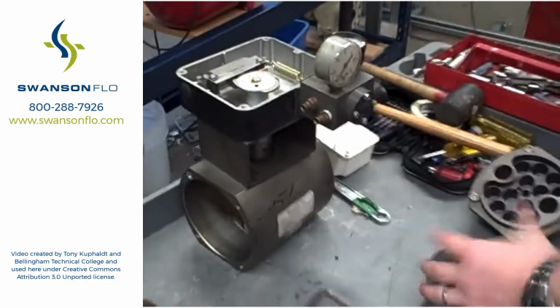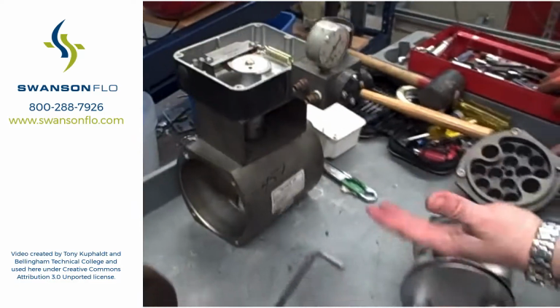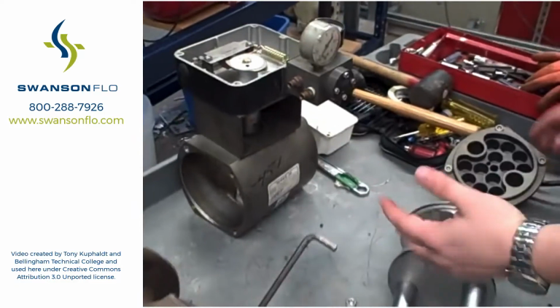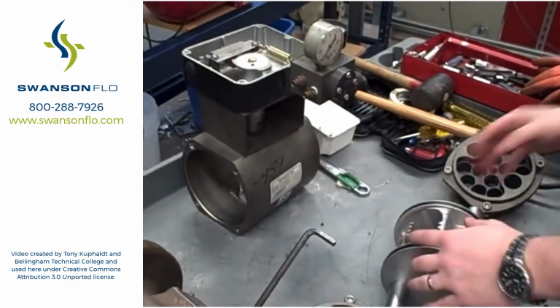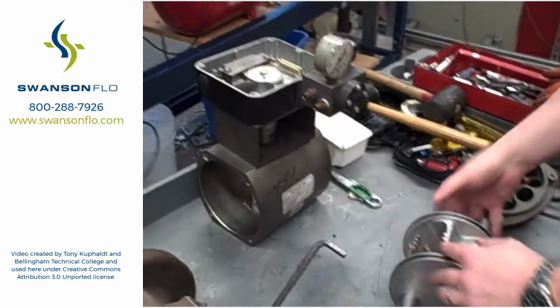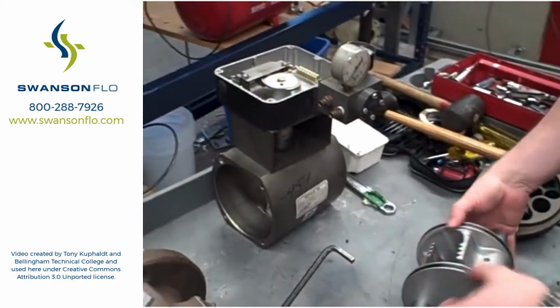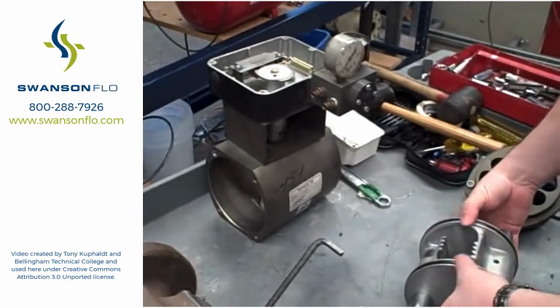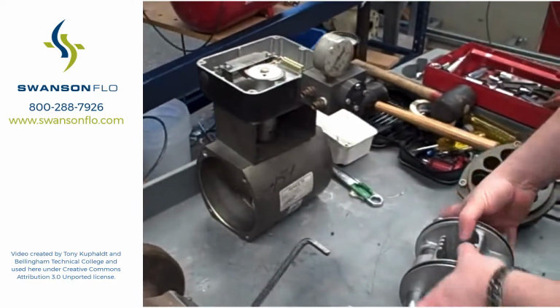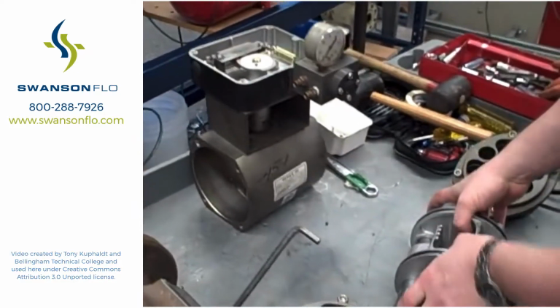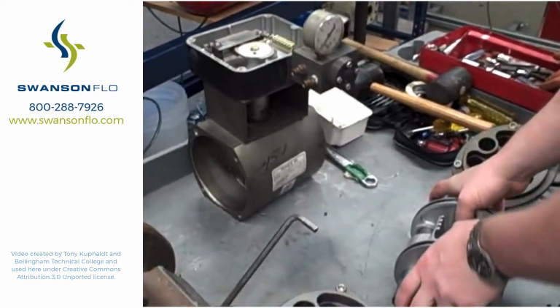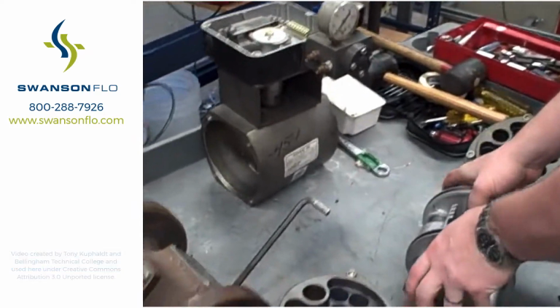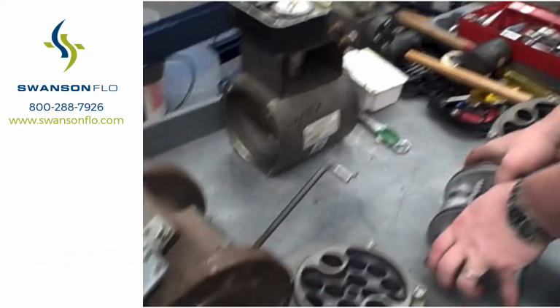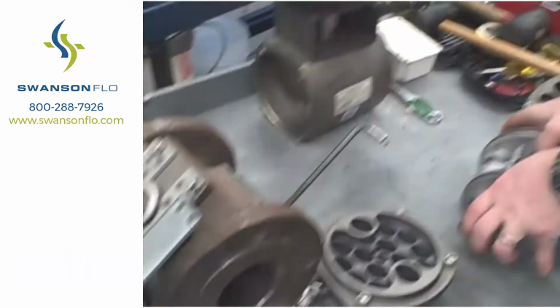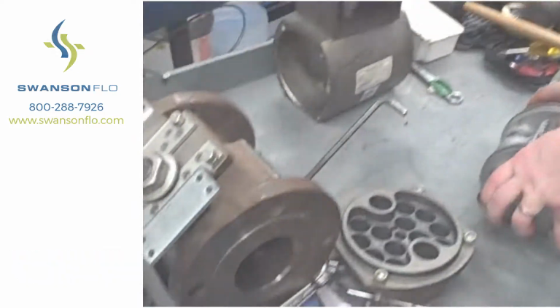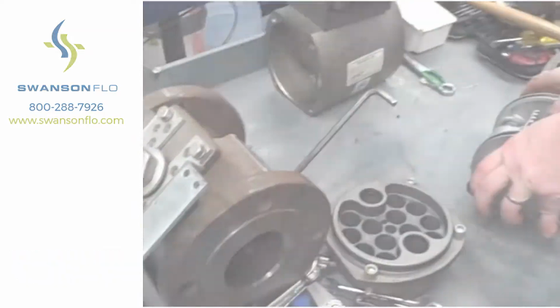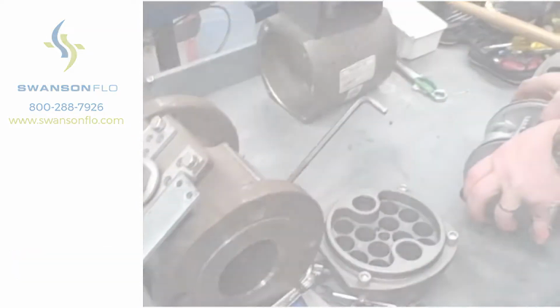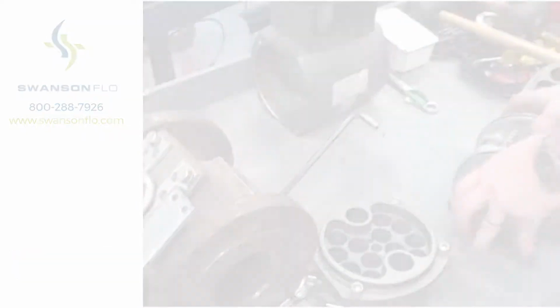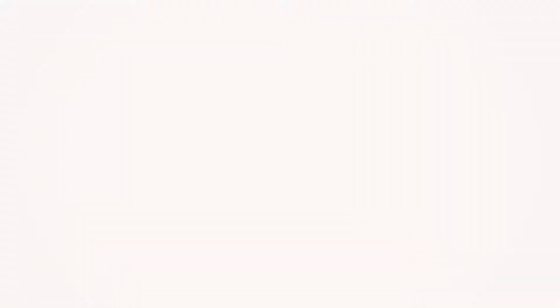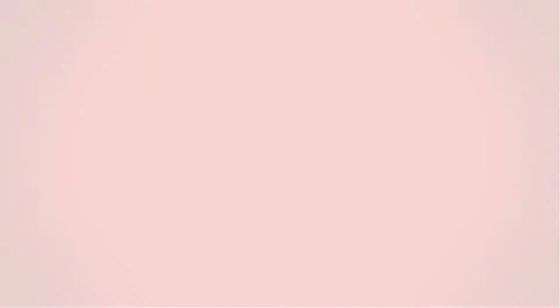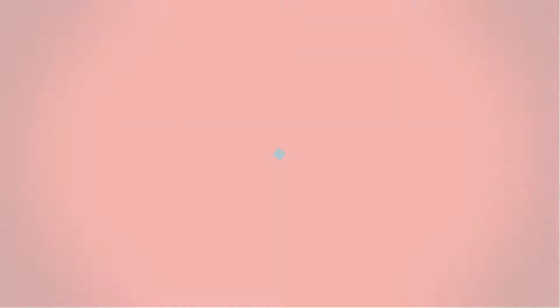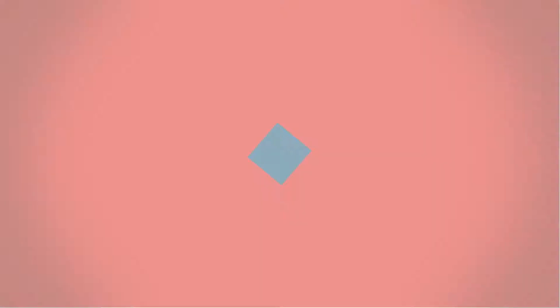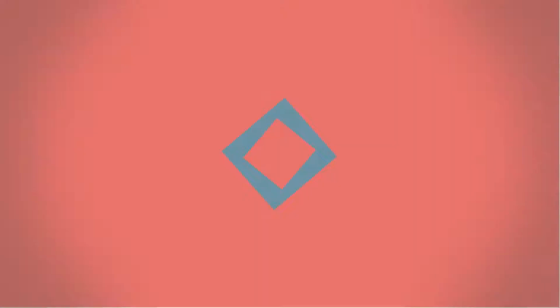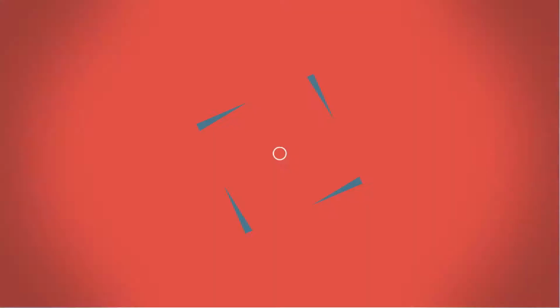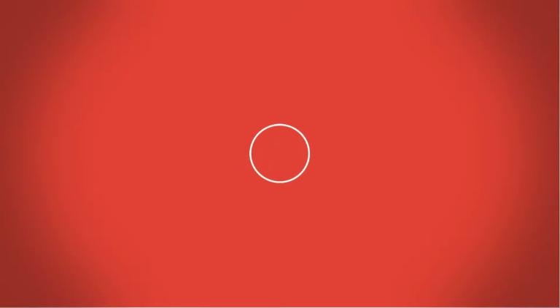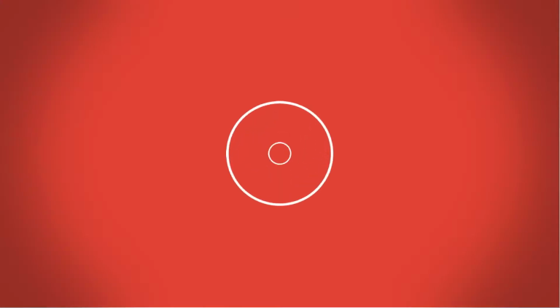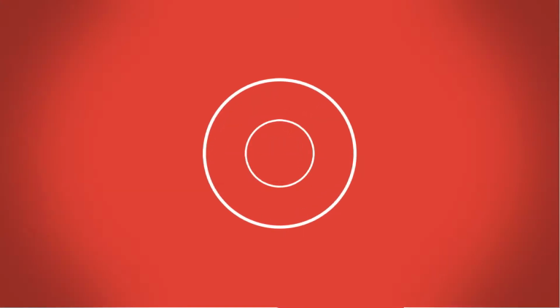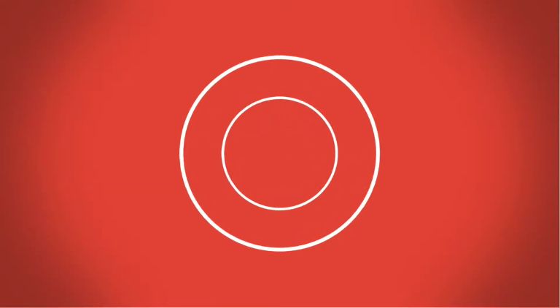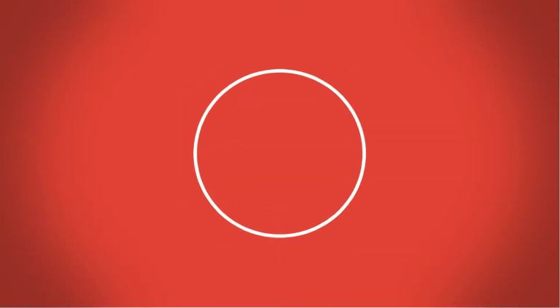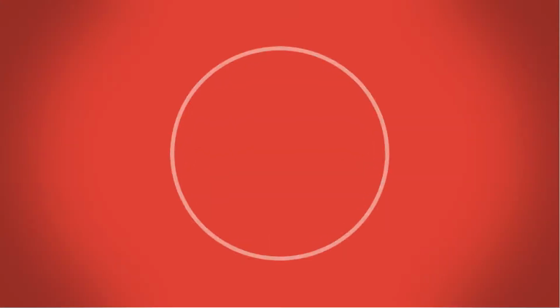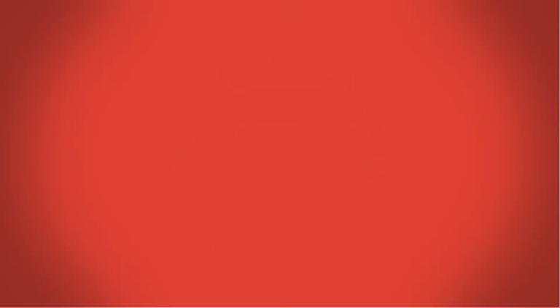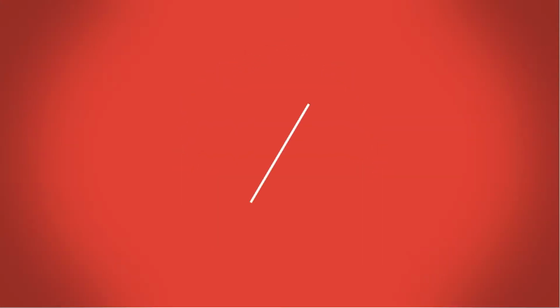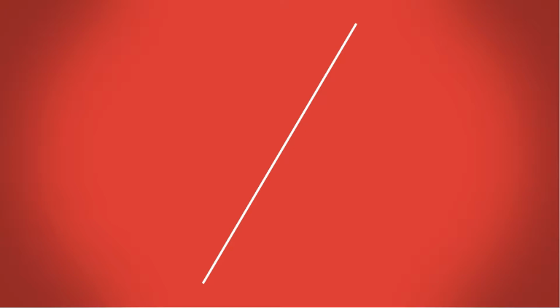Rack and pinion actuator for a rotary ball valve.